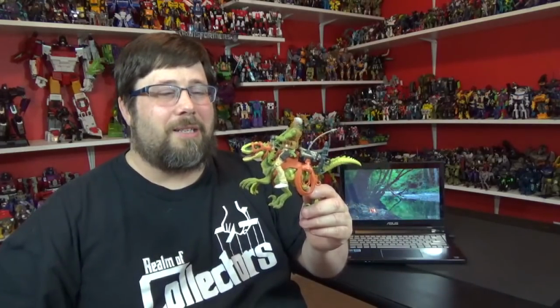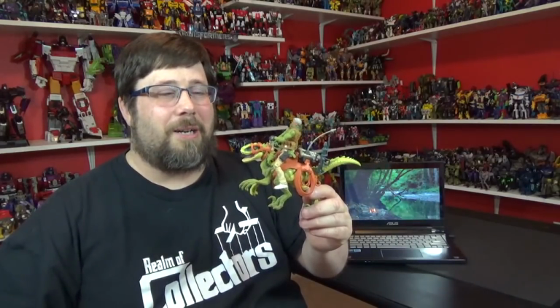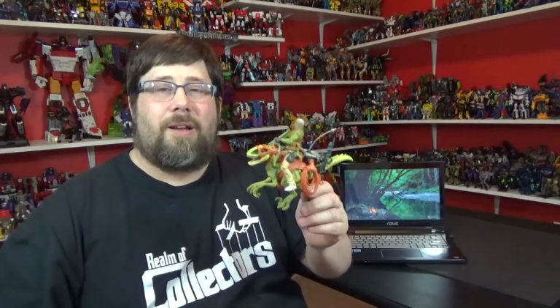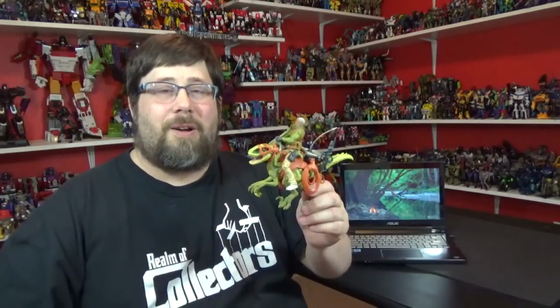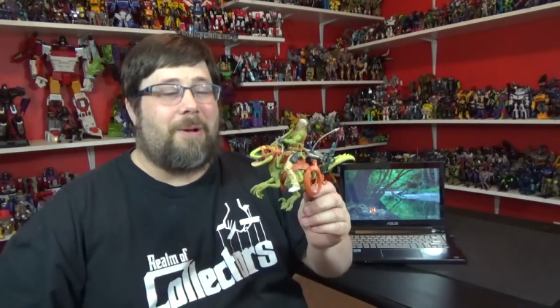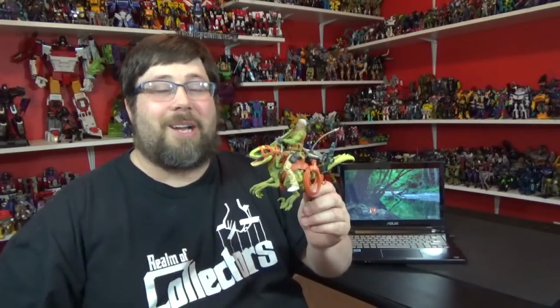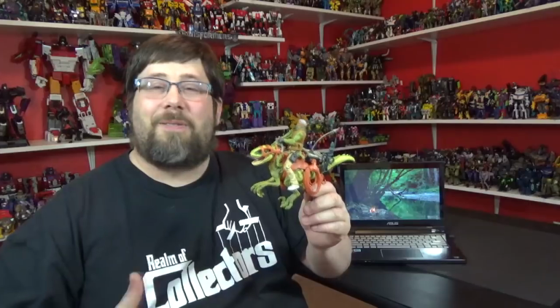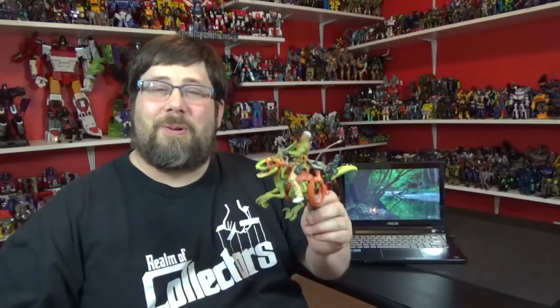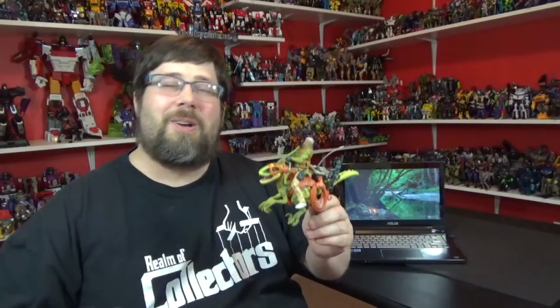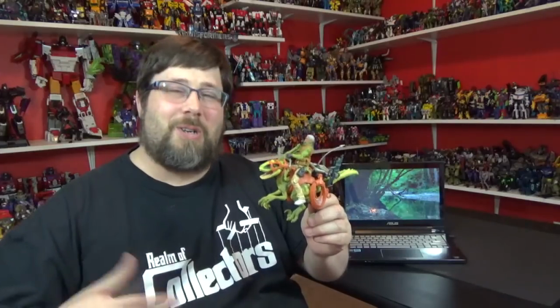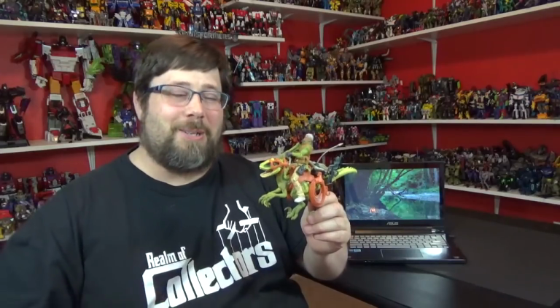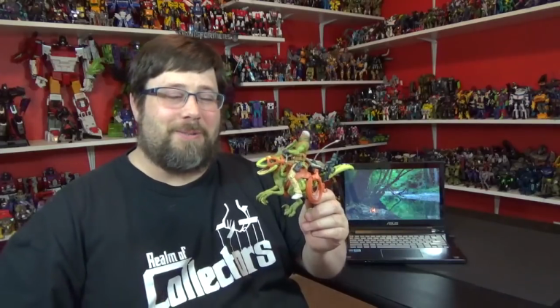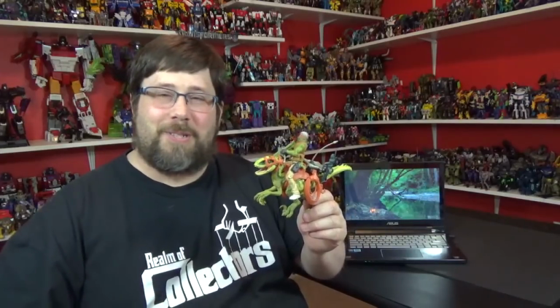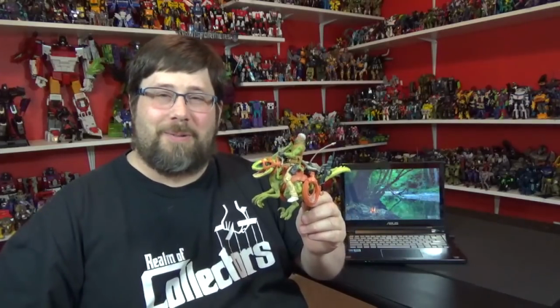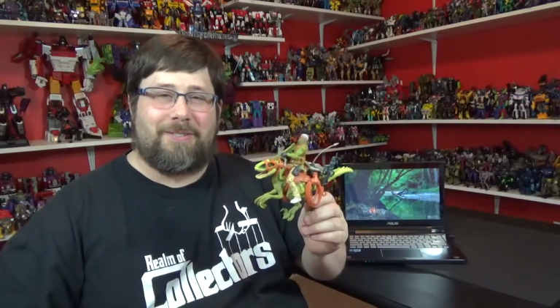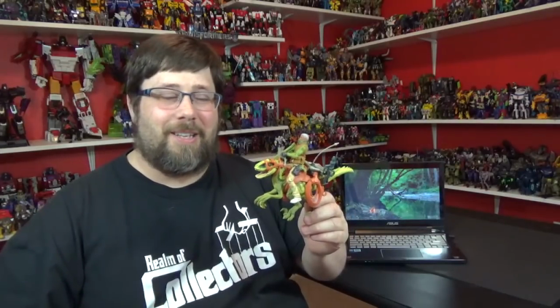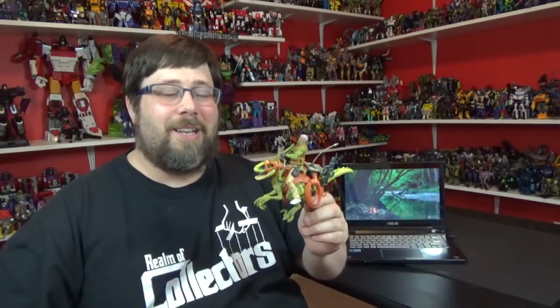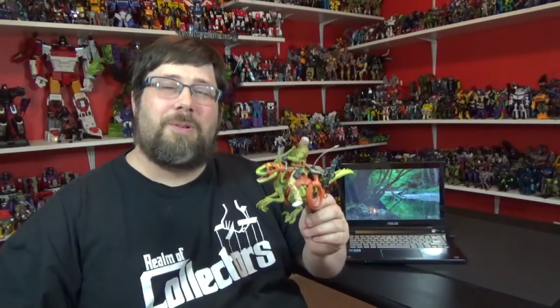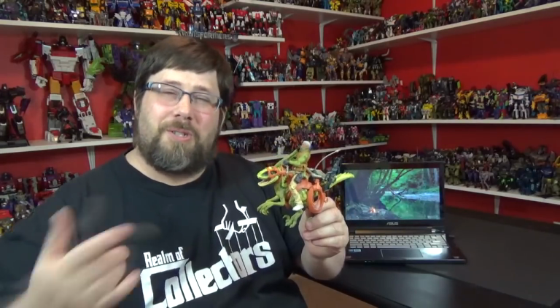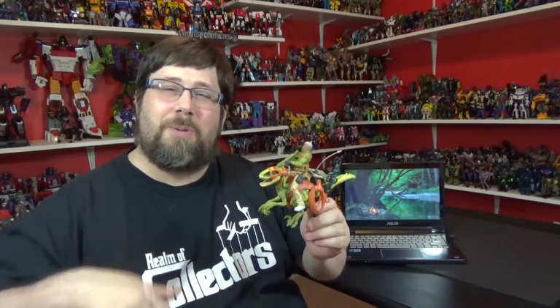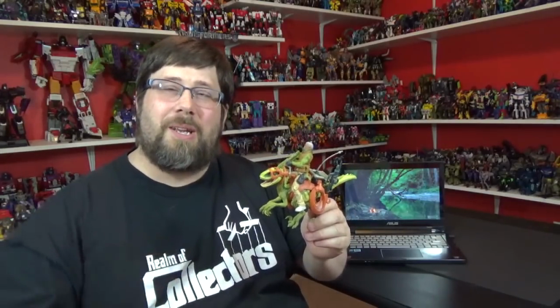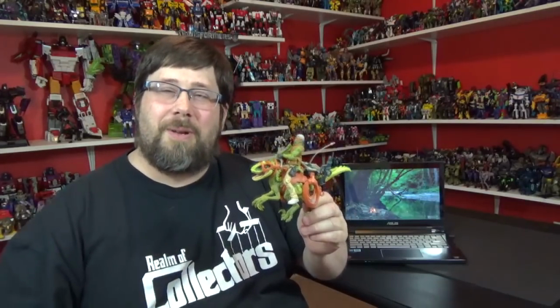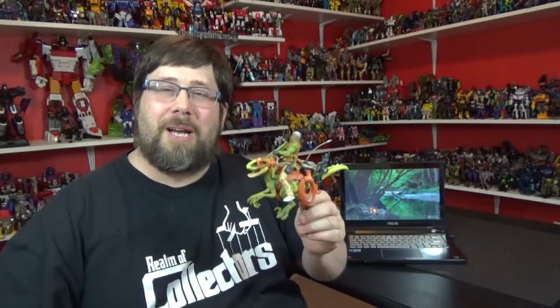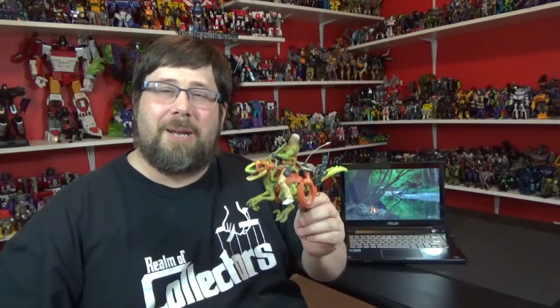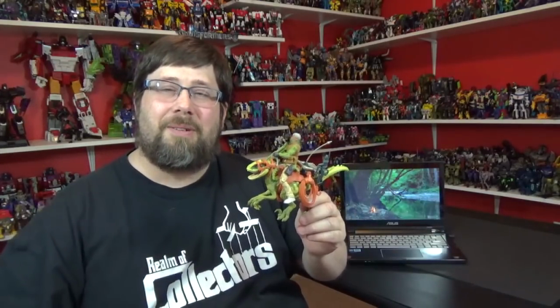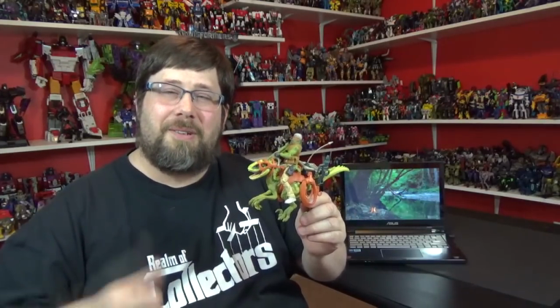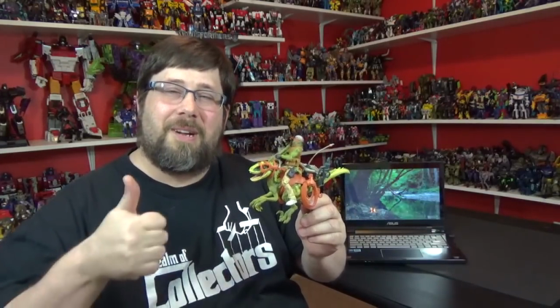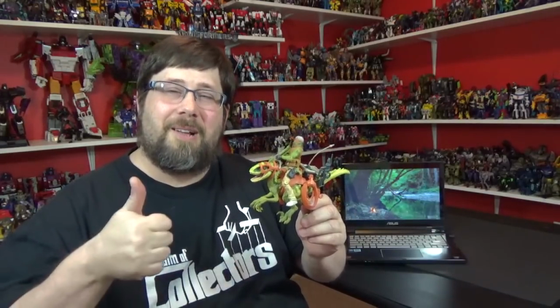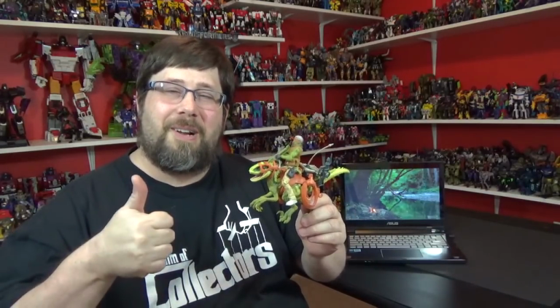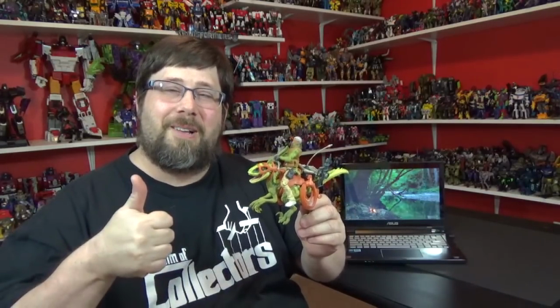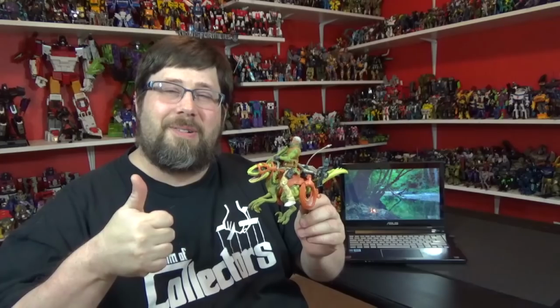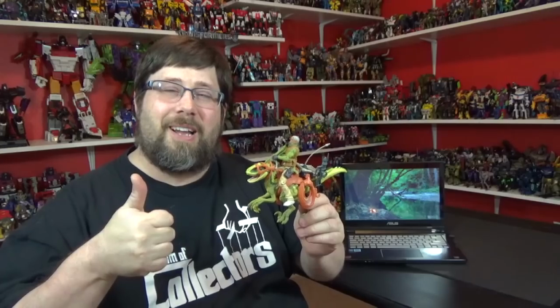I don't think I'll be pursuing more of these, but I'm gonna try some floor time with this fella. Why don't you join me and be my neighbor?